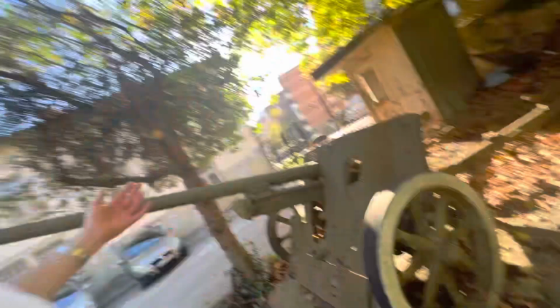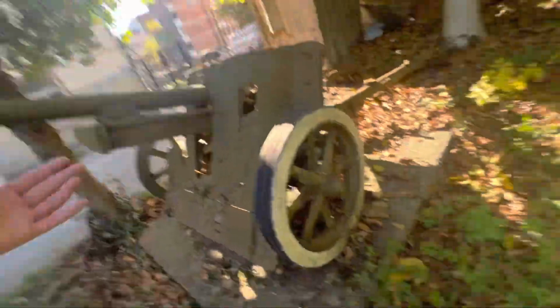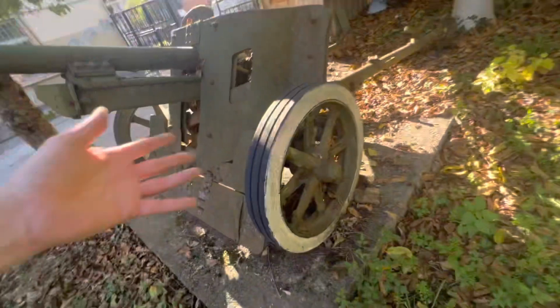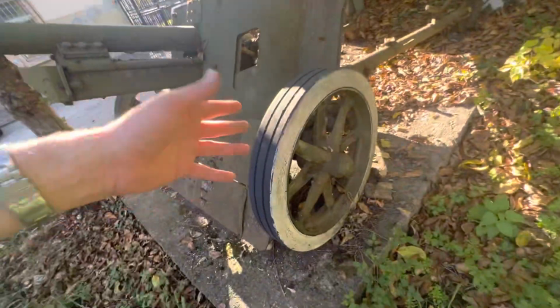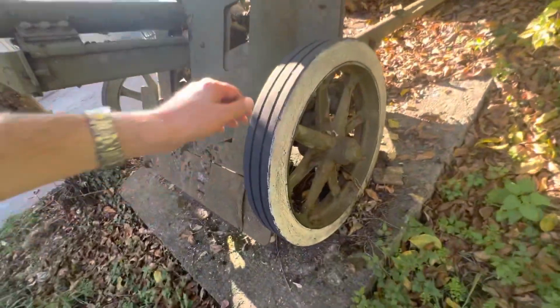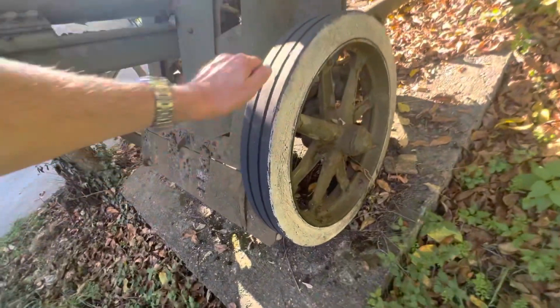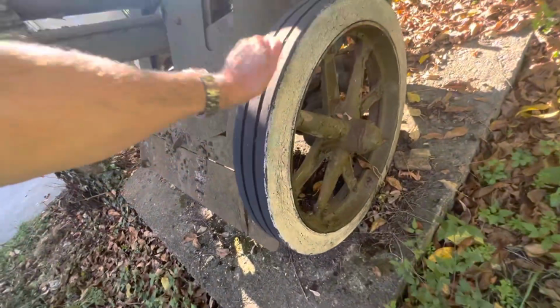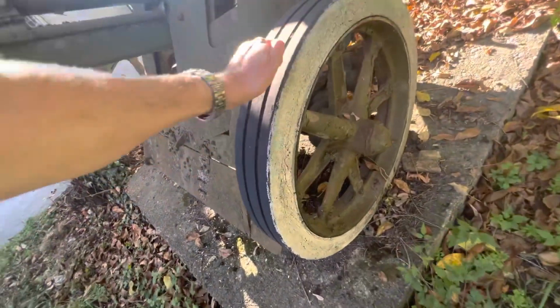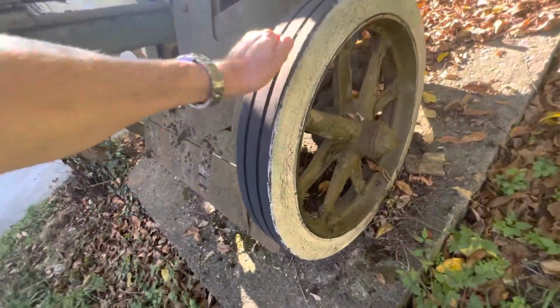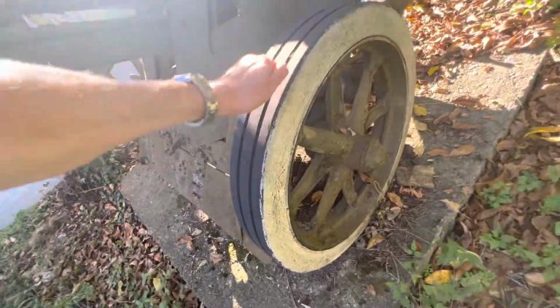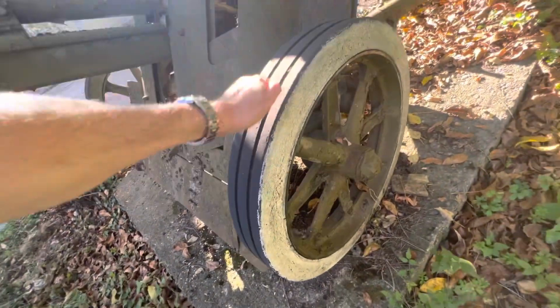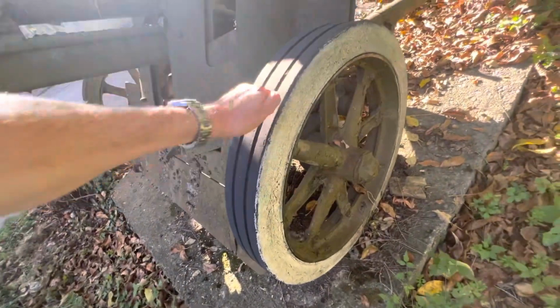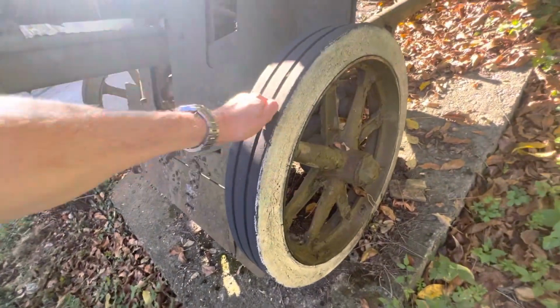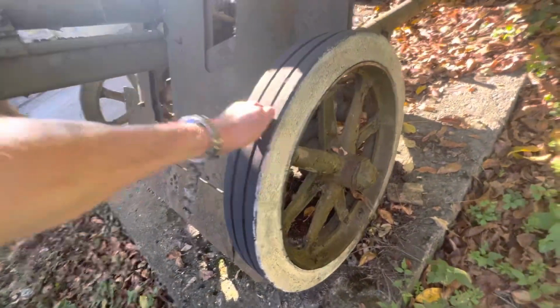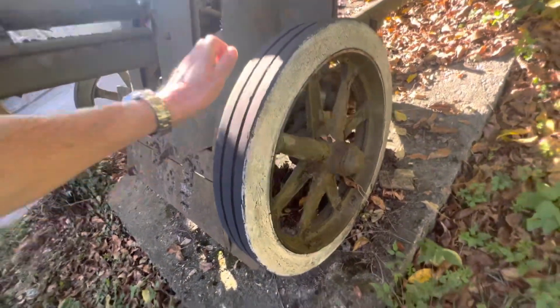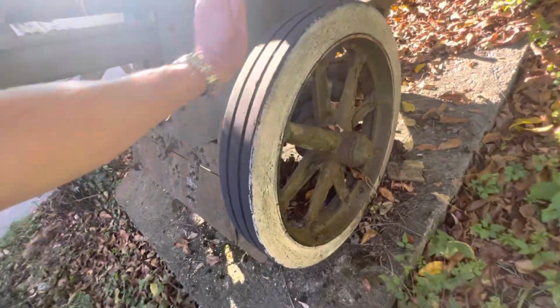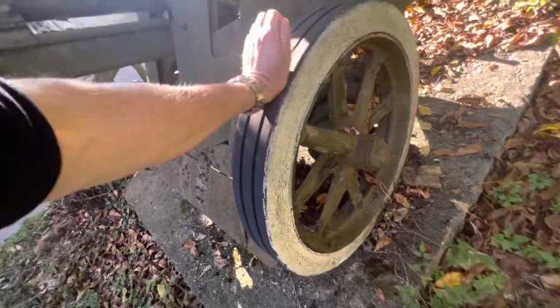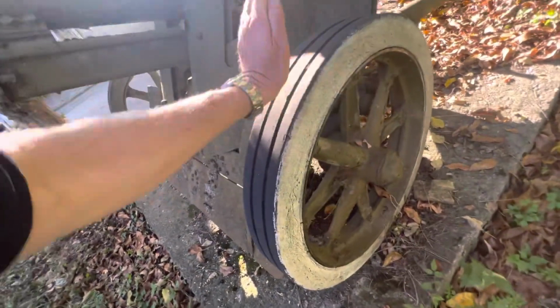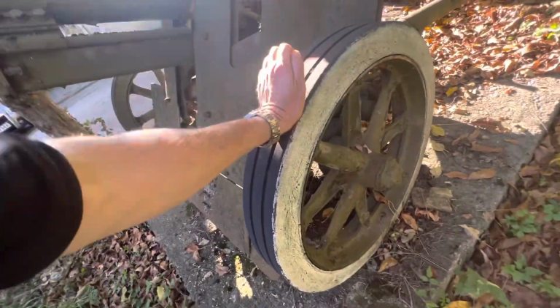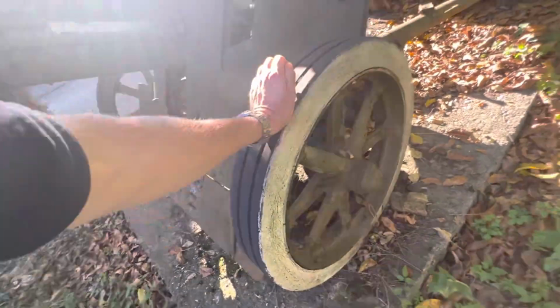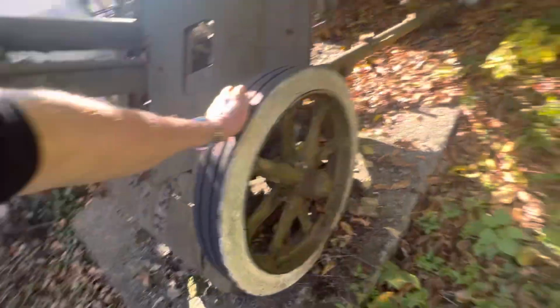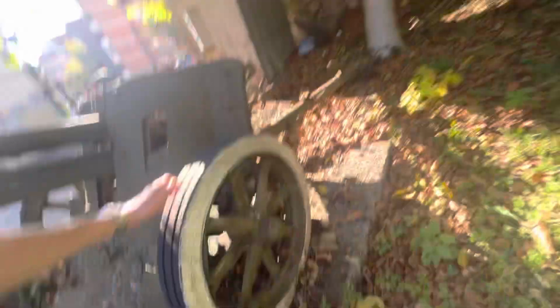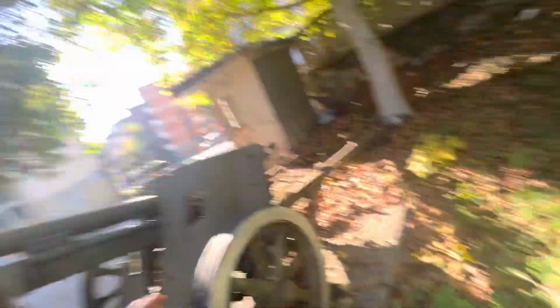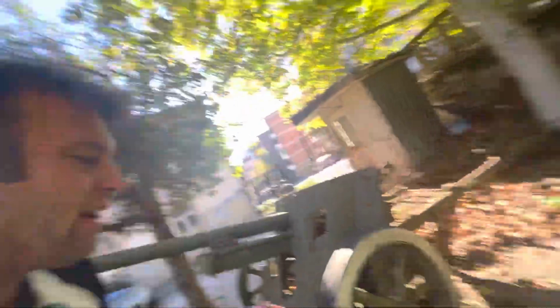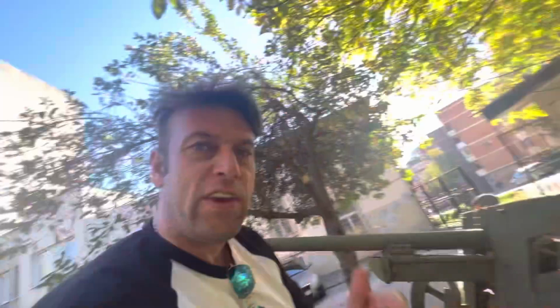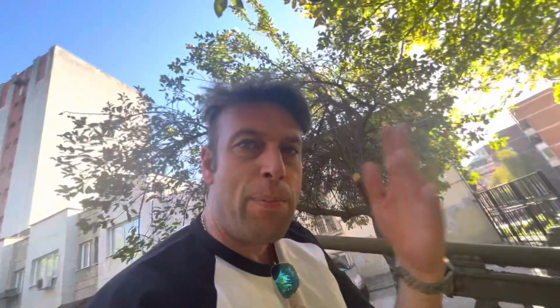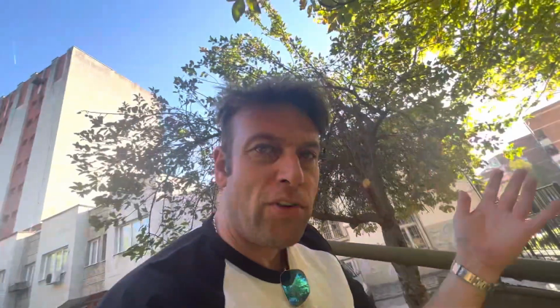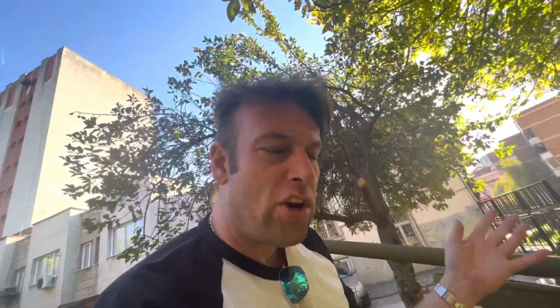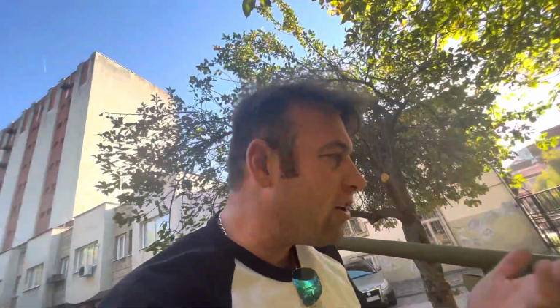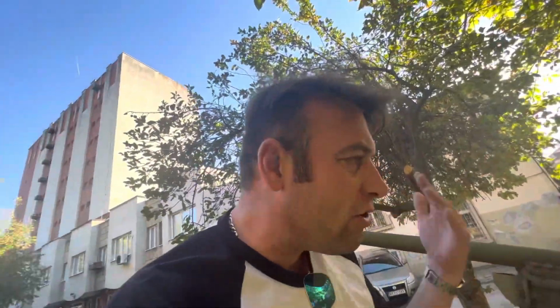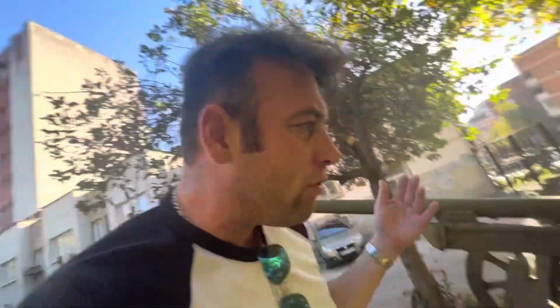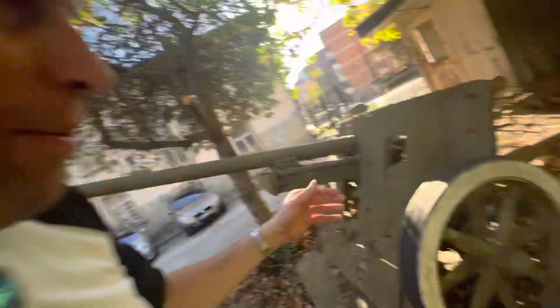Look at the wheels — solid rubber. No air in them, solid rubber. They never get a puncture because they're solid rubber.